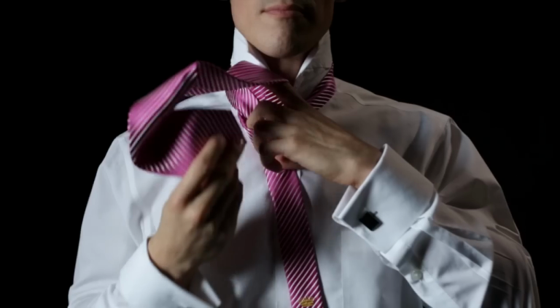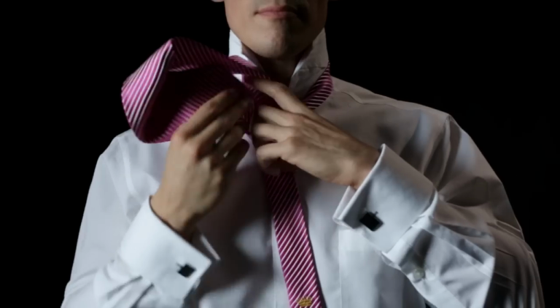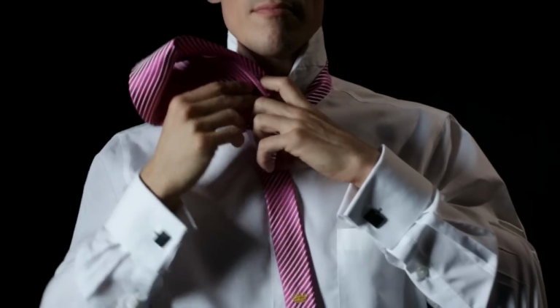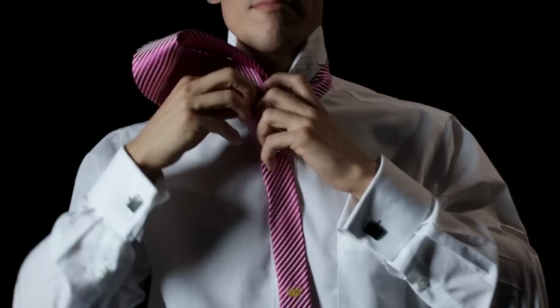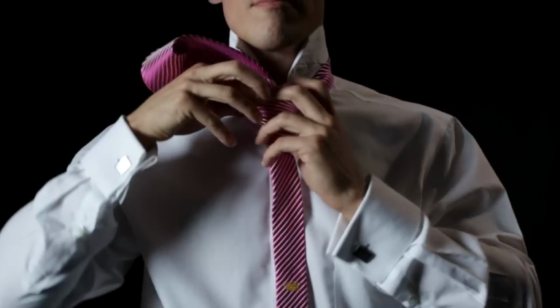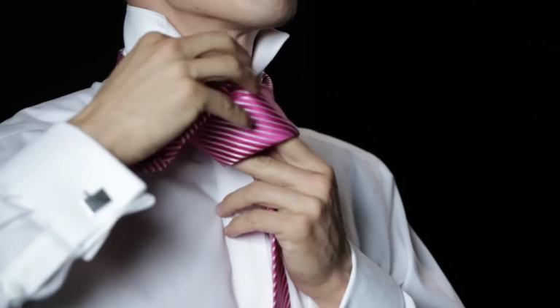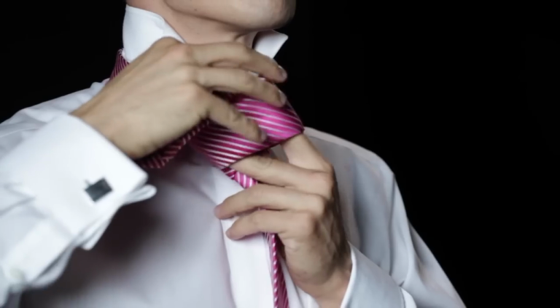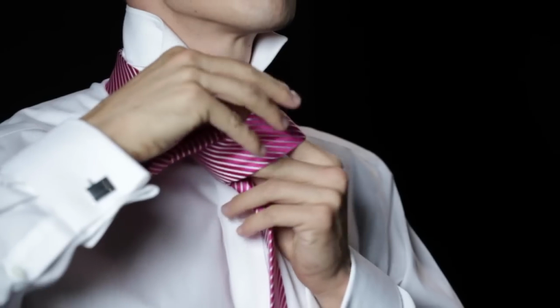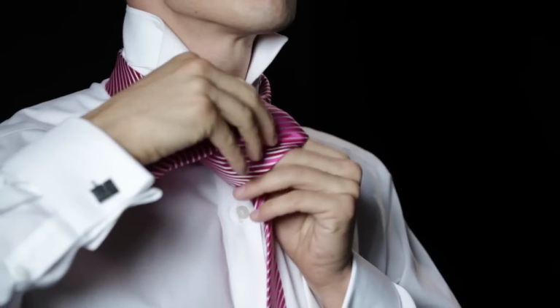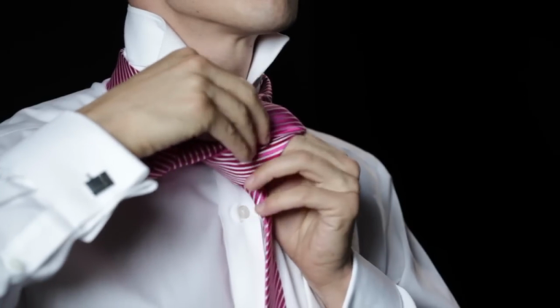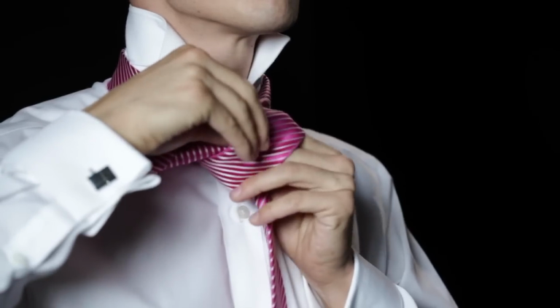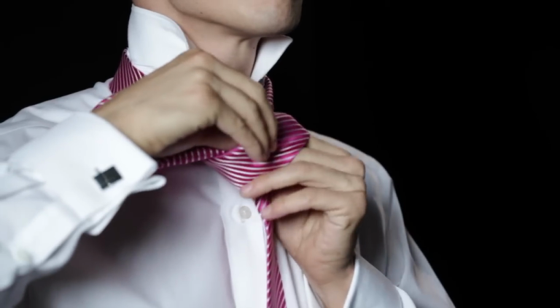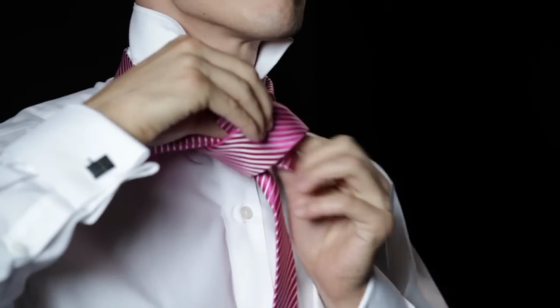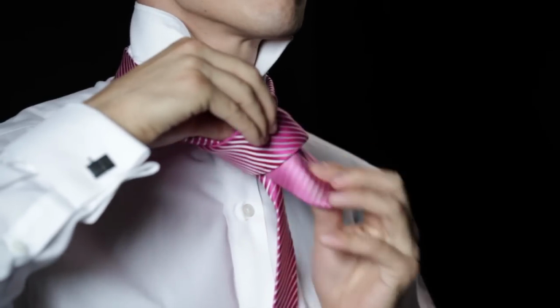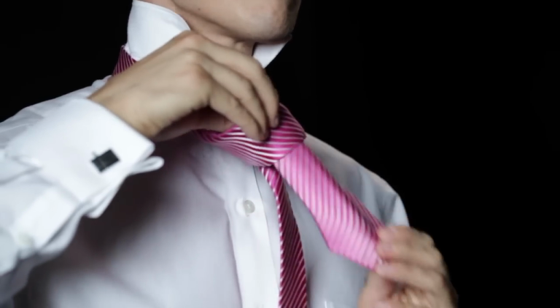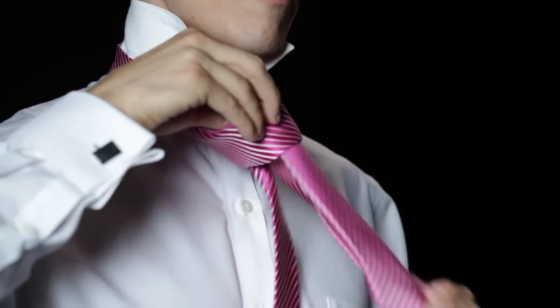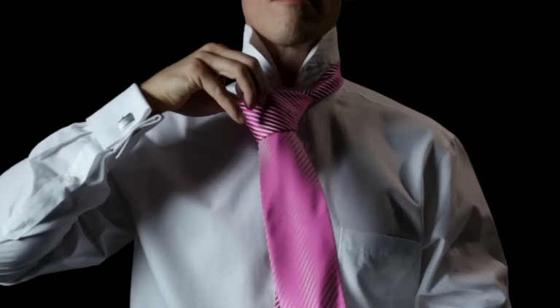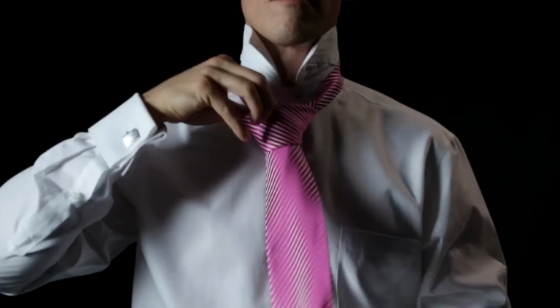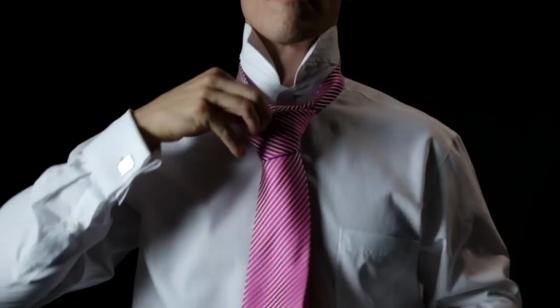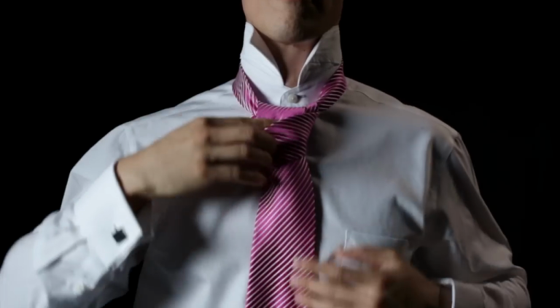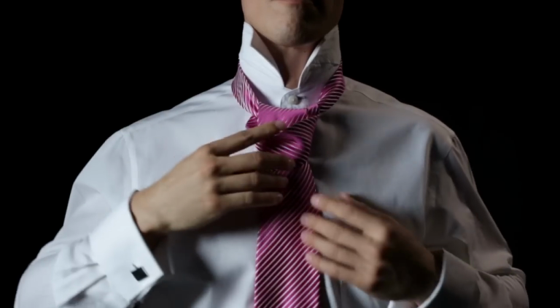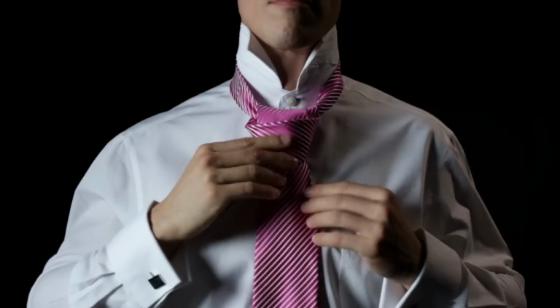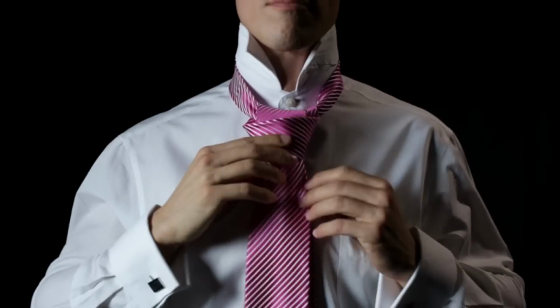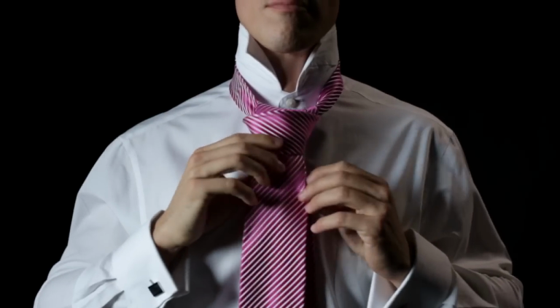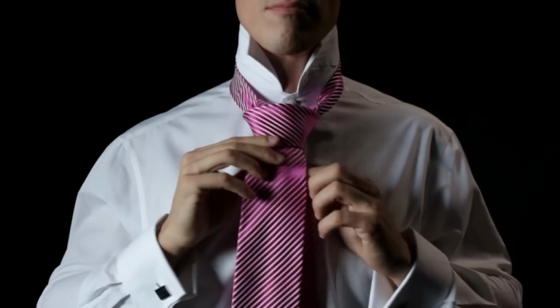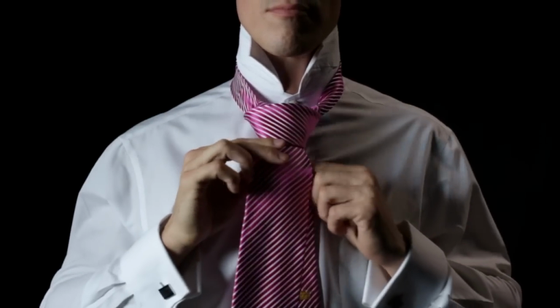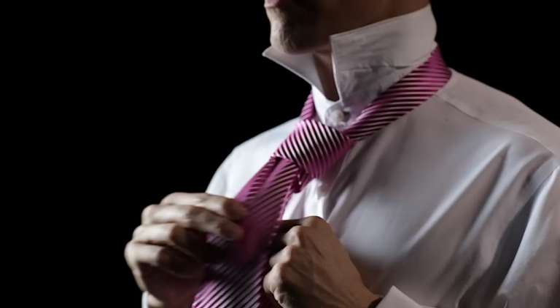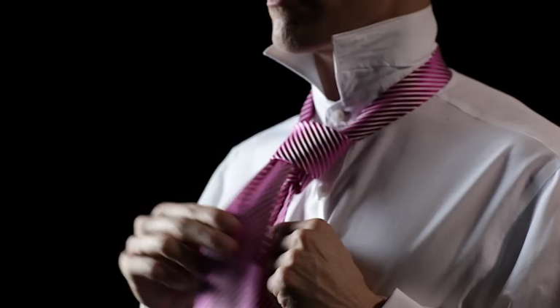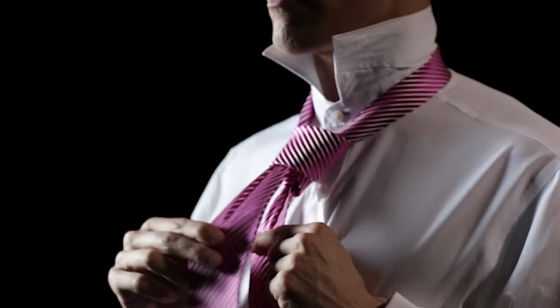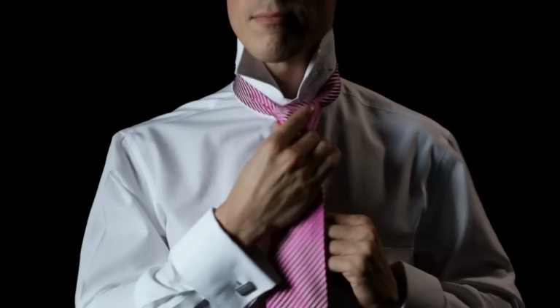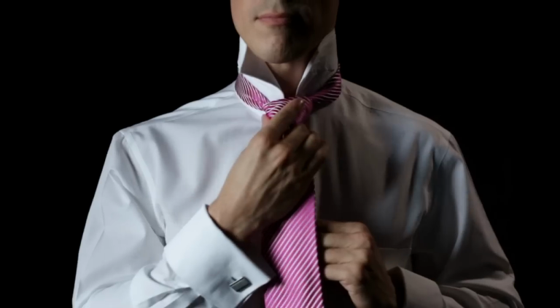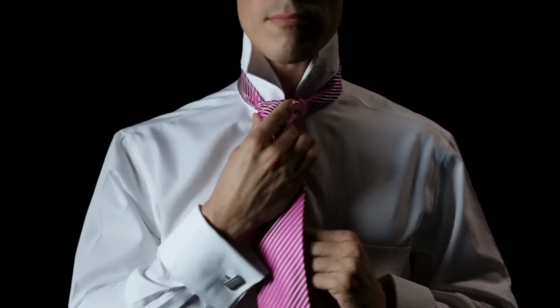Slip the wide end through the wrap in front. Tighten and draw up to the collar.